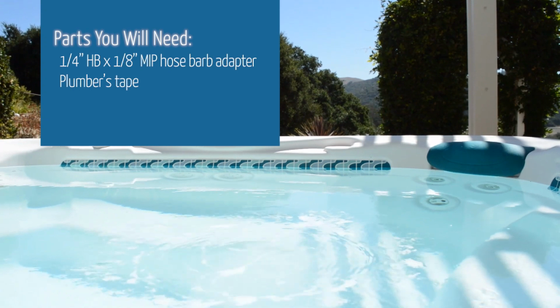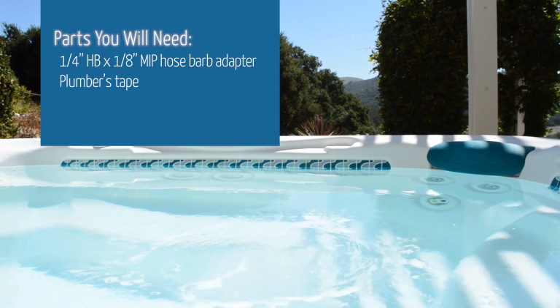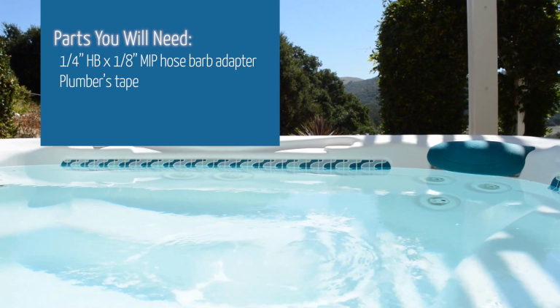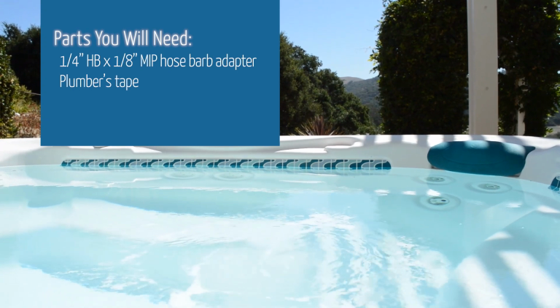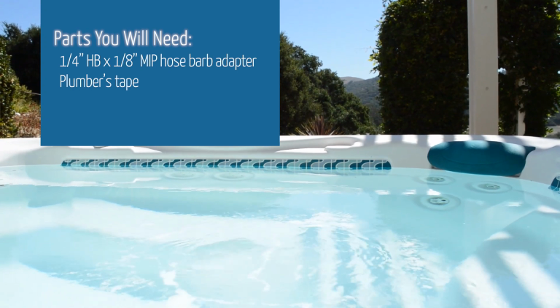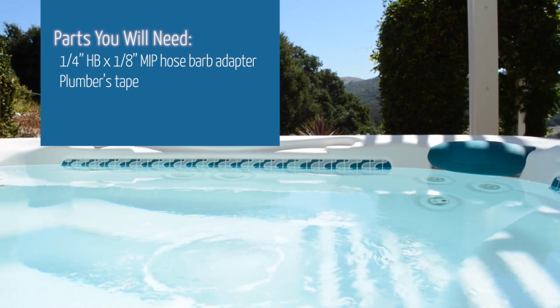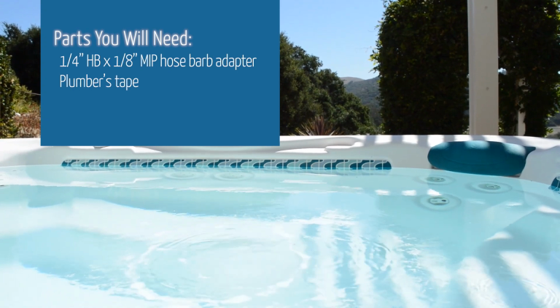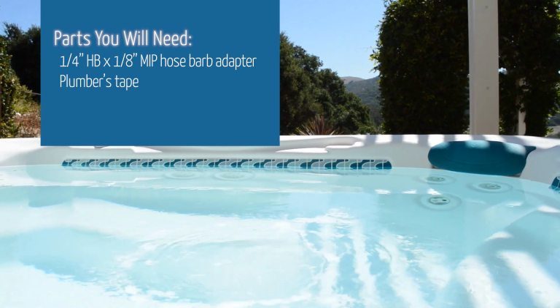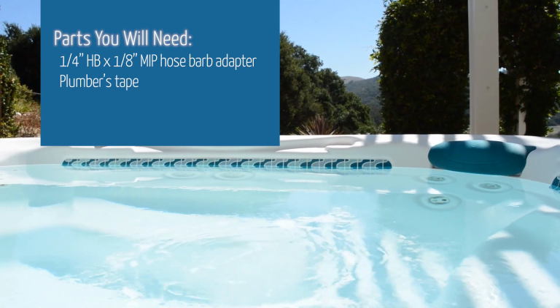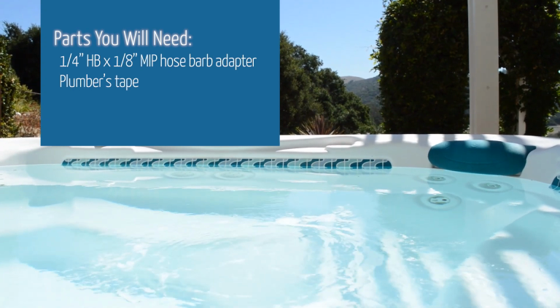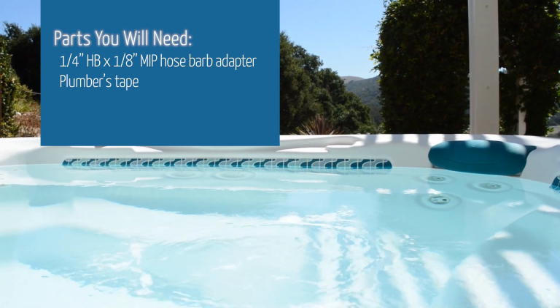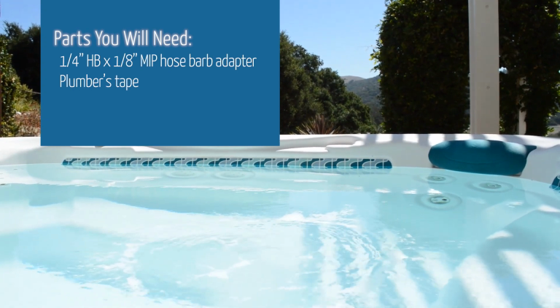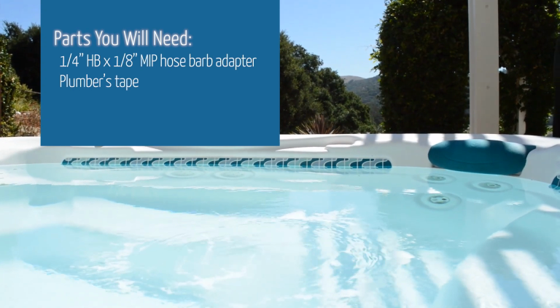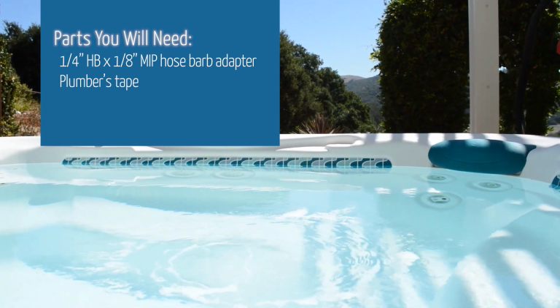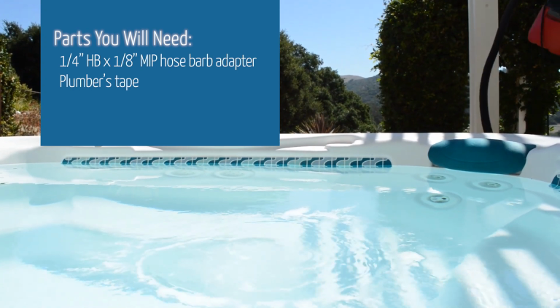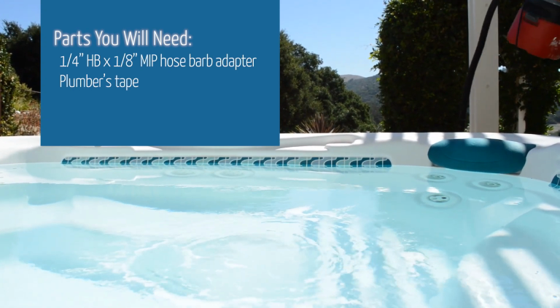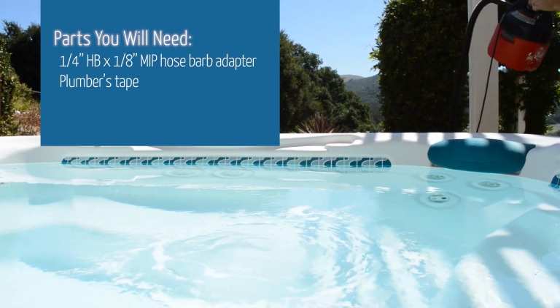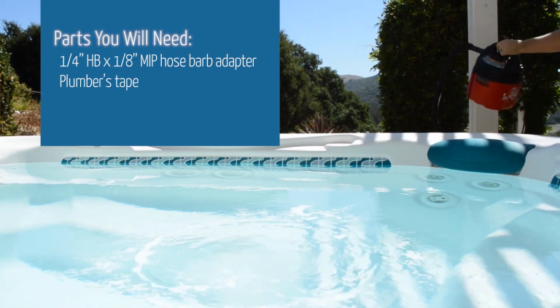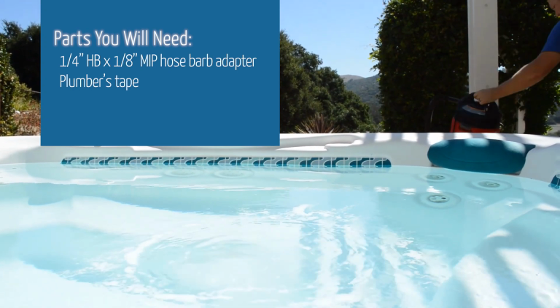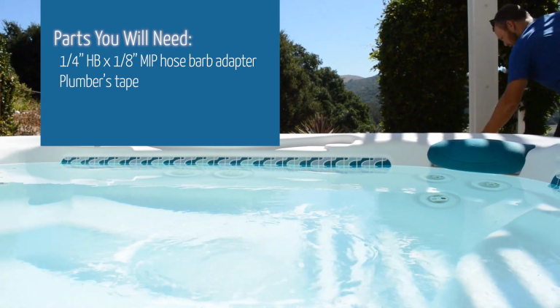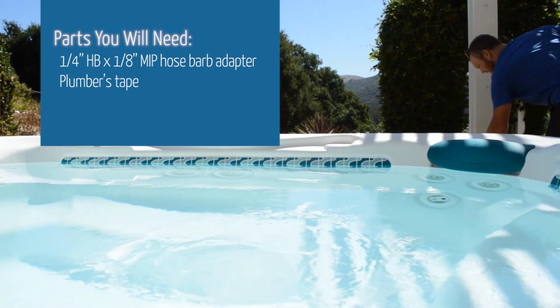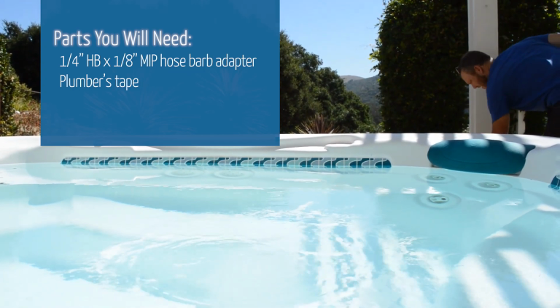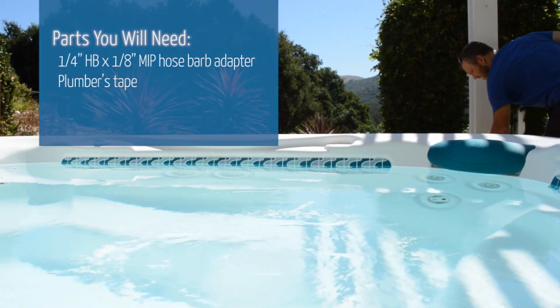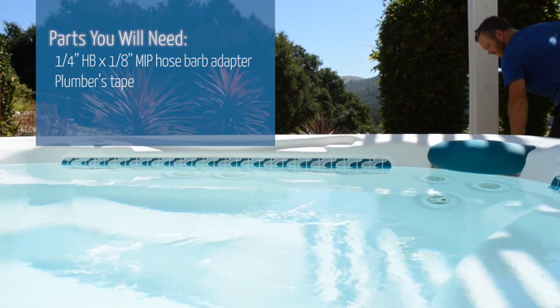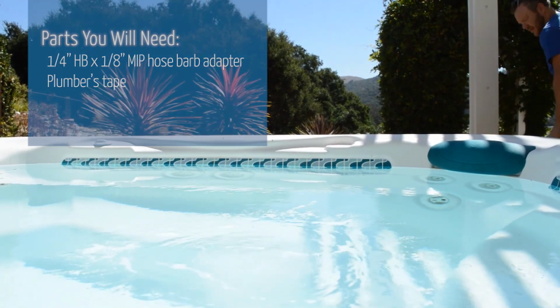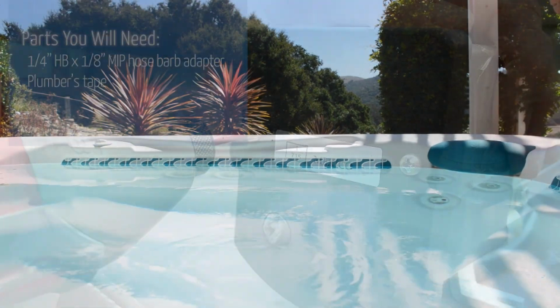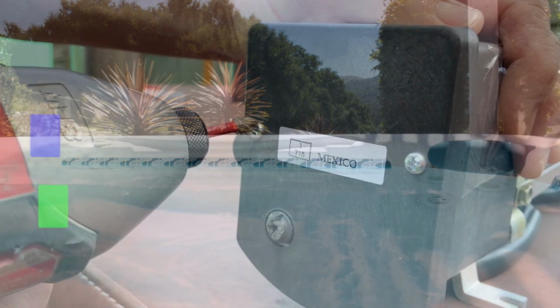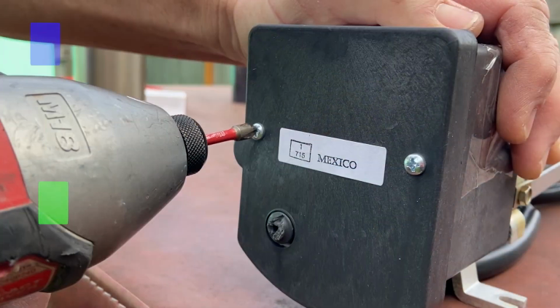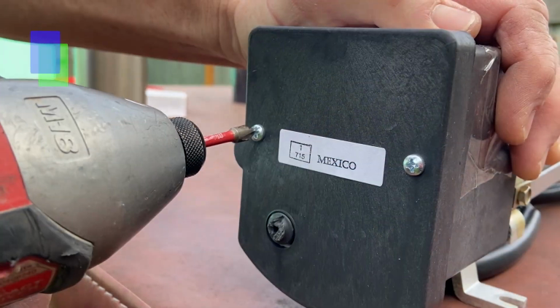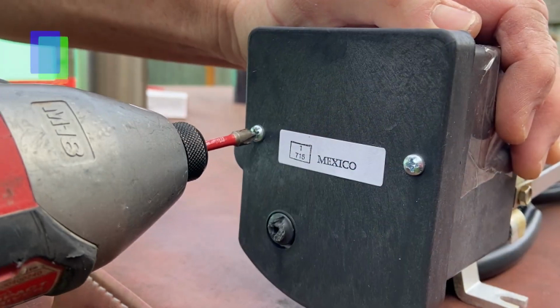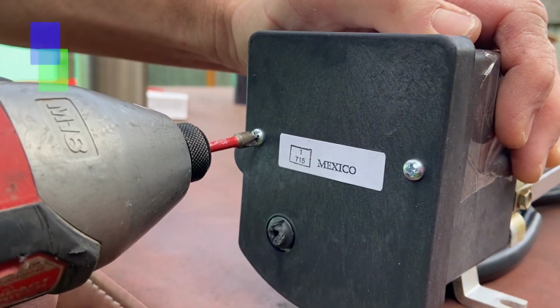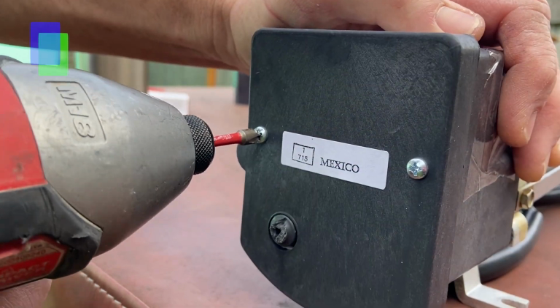Parts you will need: 1¼ inch FP by 1⅛ inch MIP hose barb adapter, and plumber's tape.